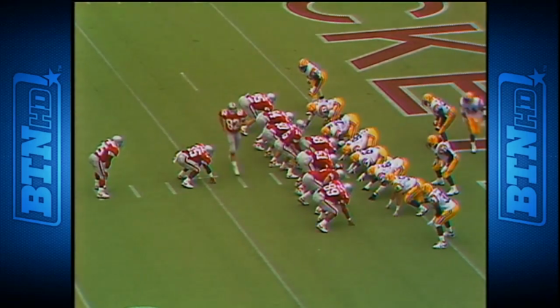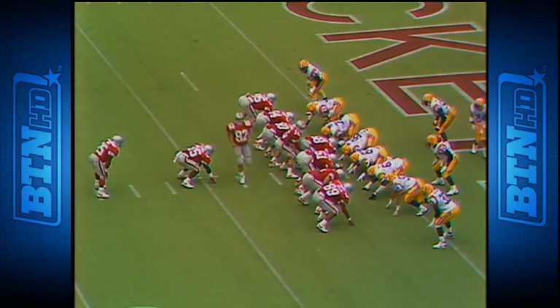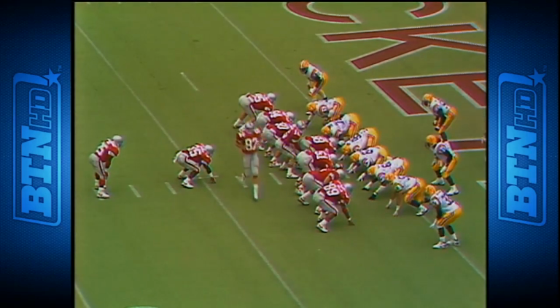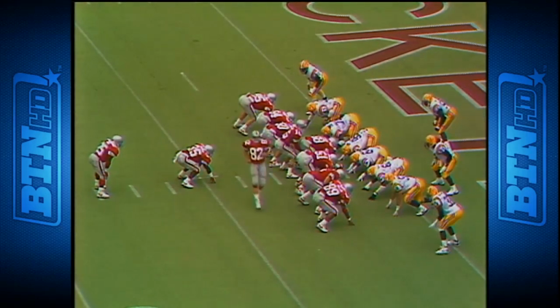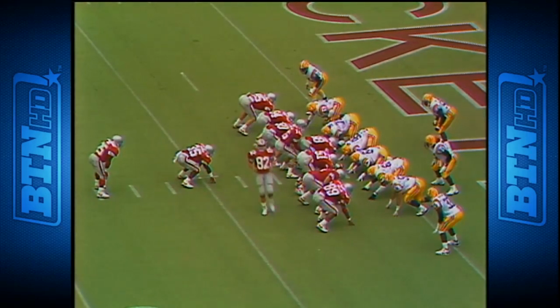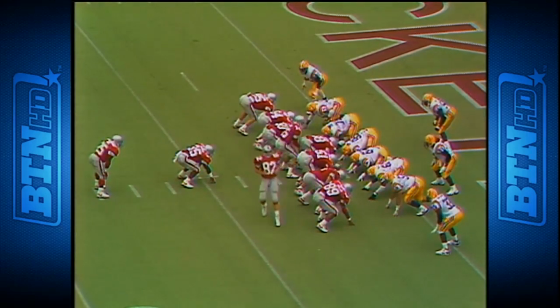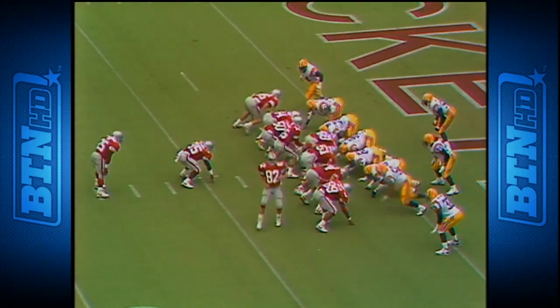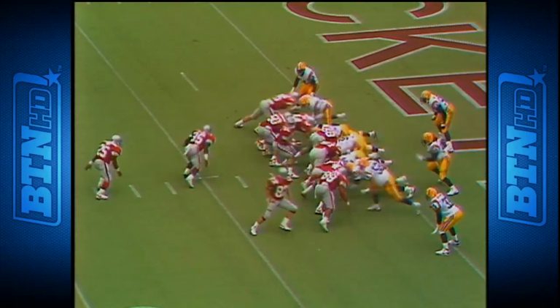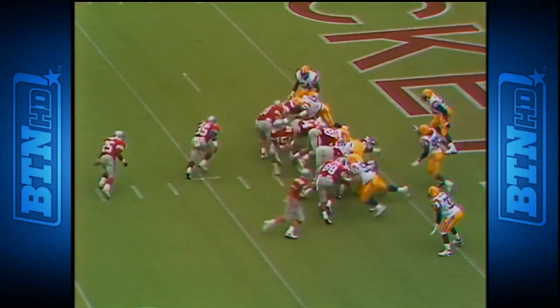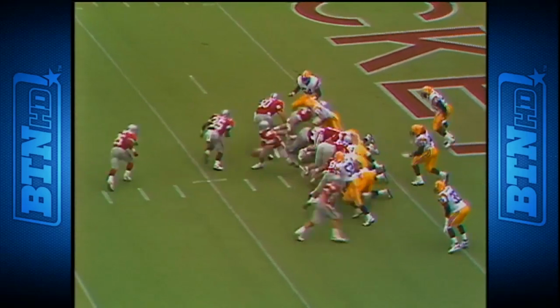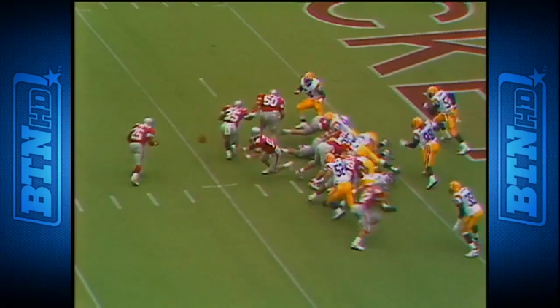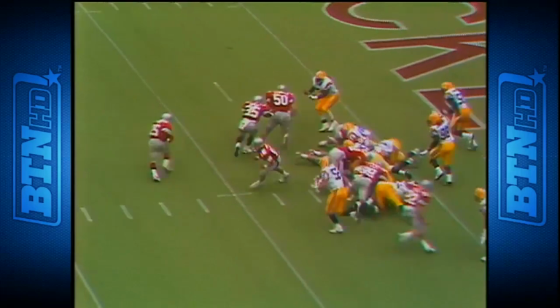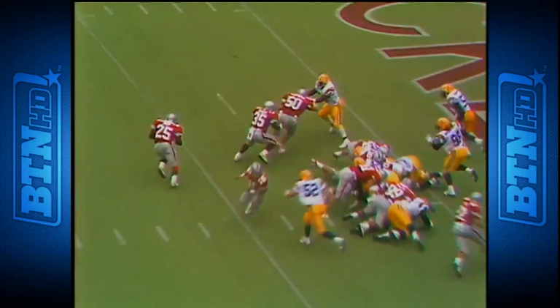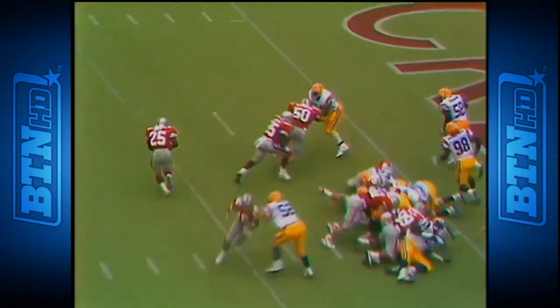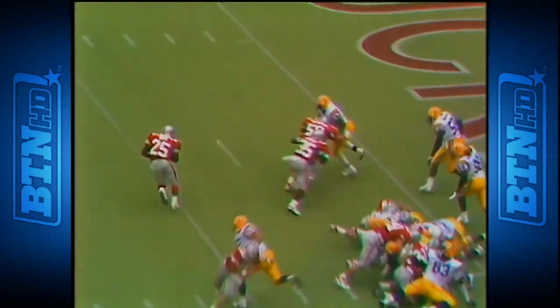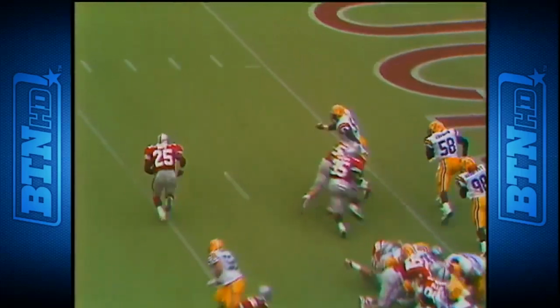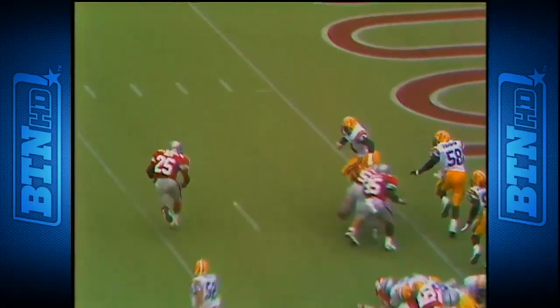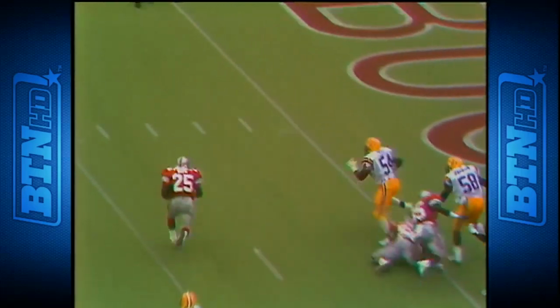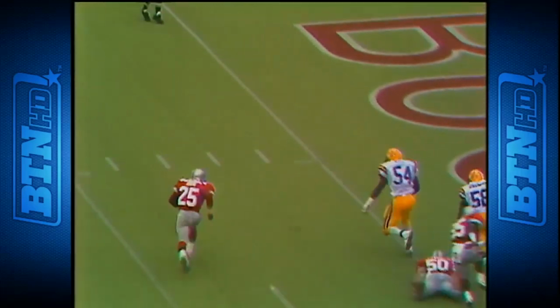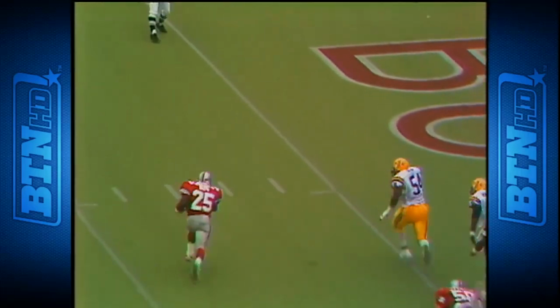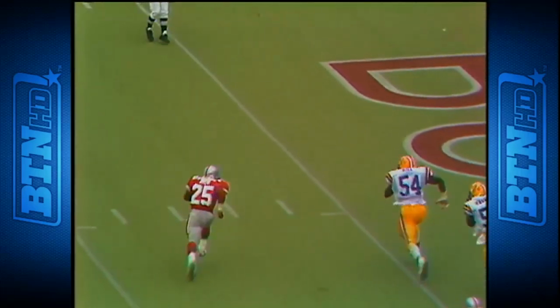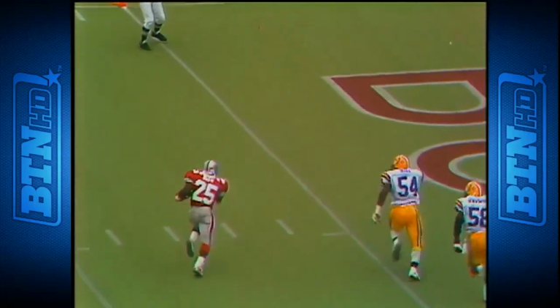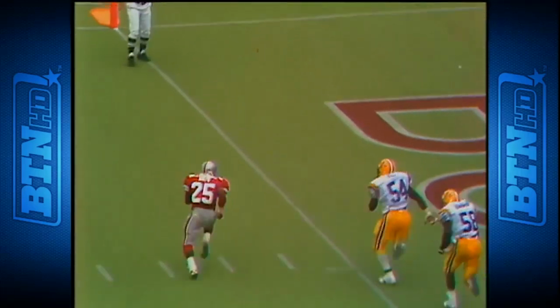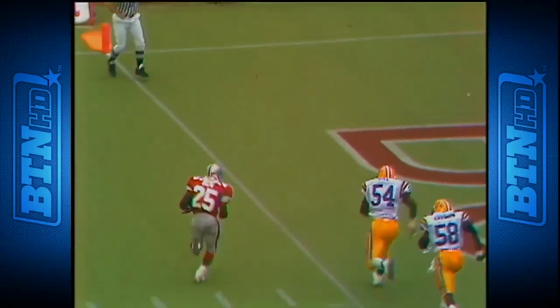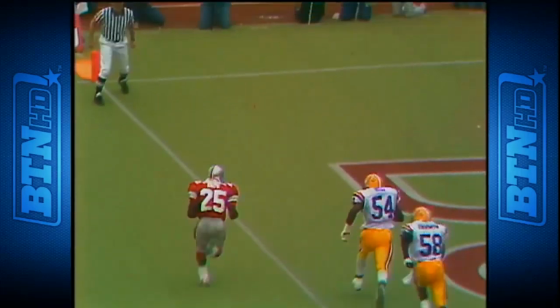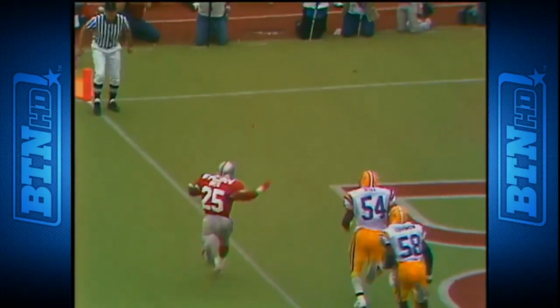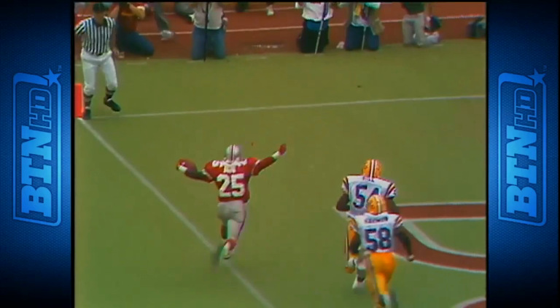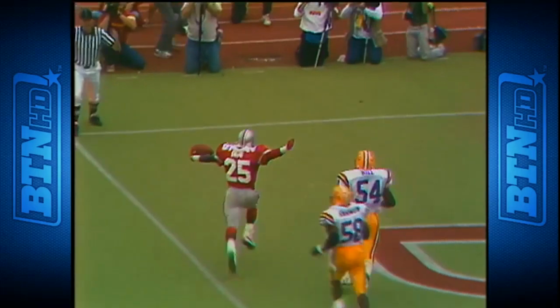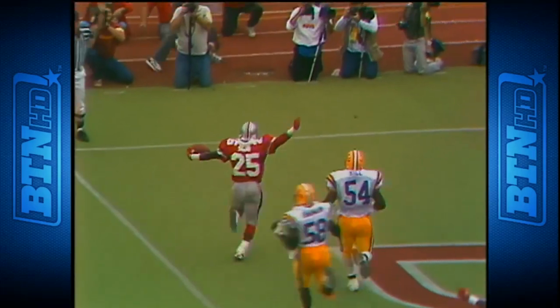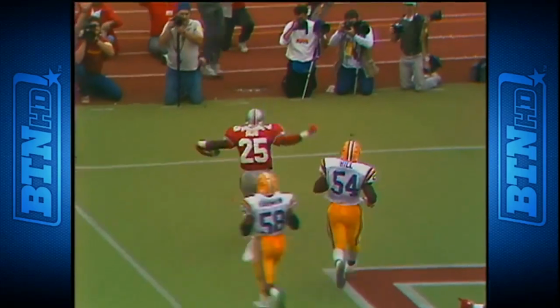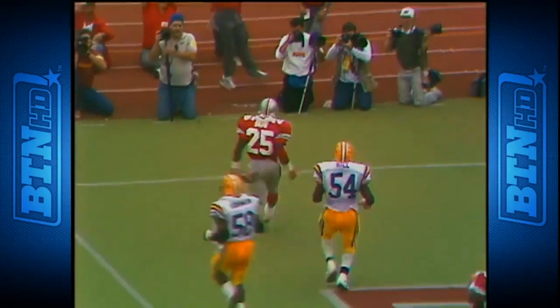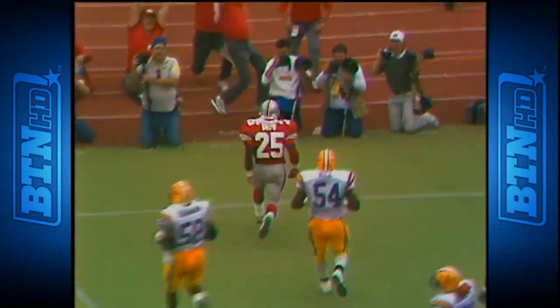Jay Cook in motion. Pitch to Snow. Touchdown Ohio State.